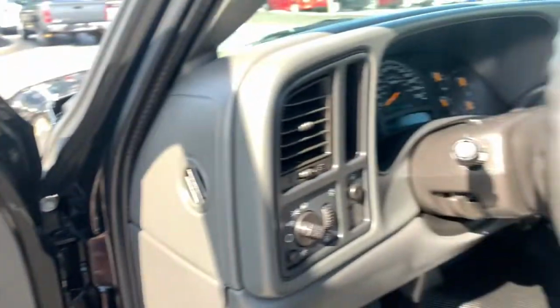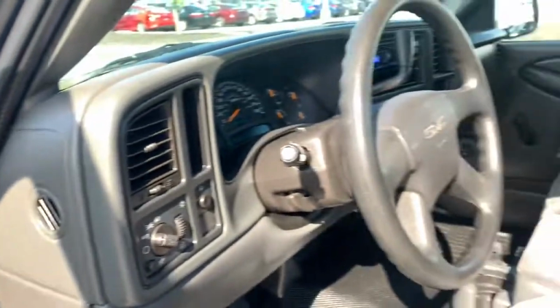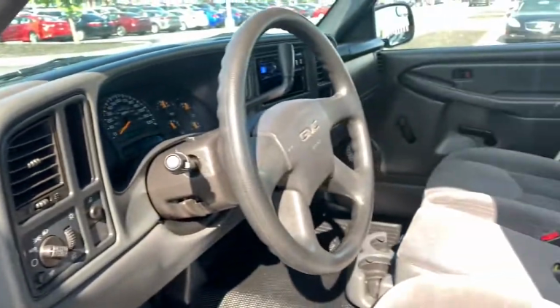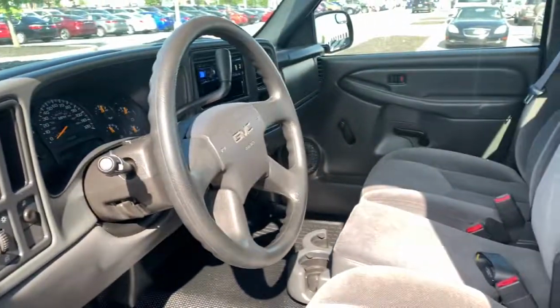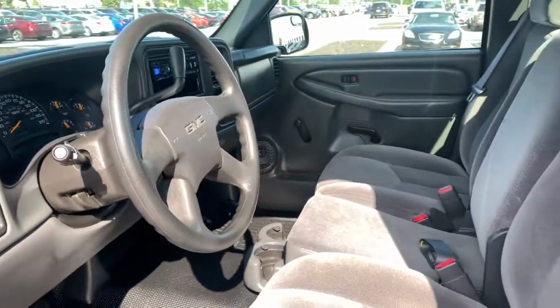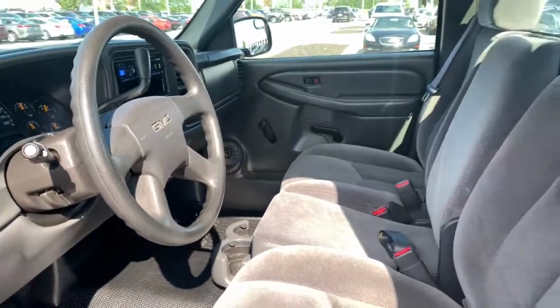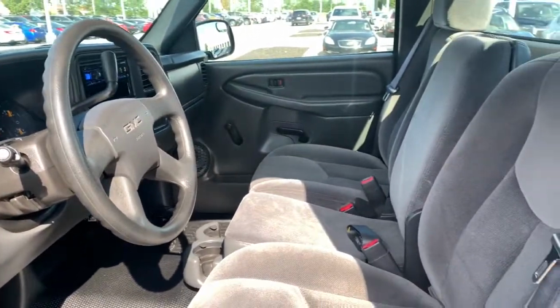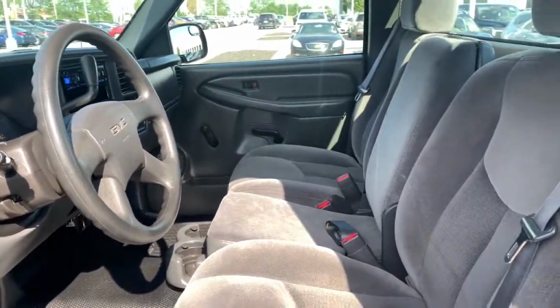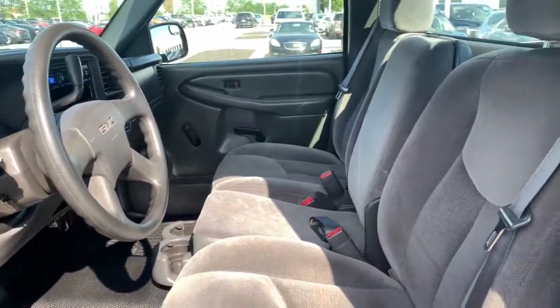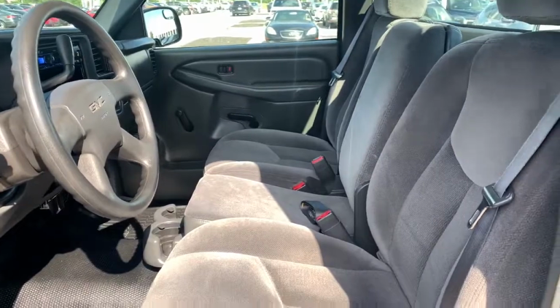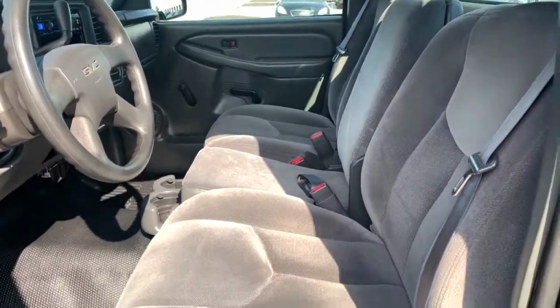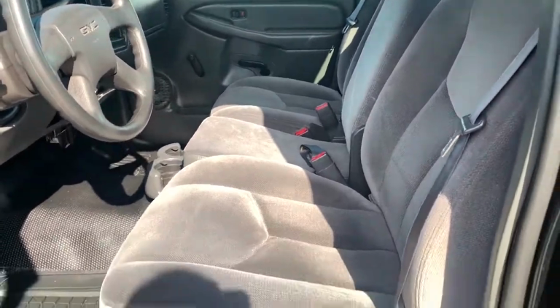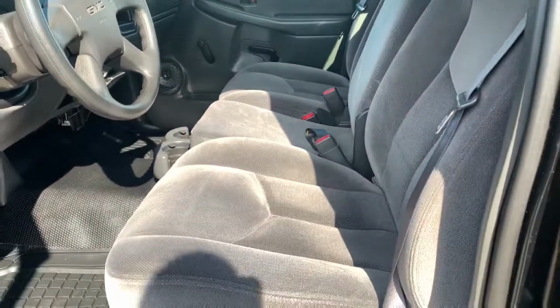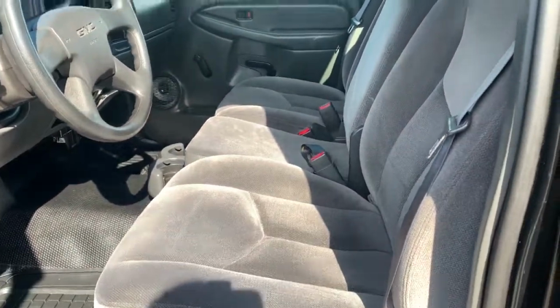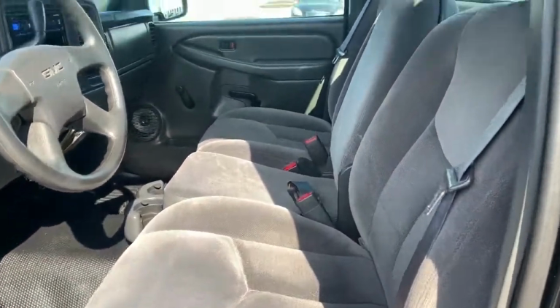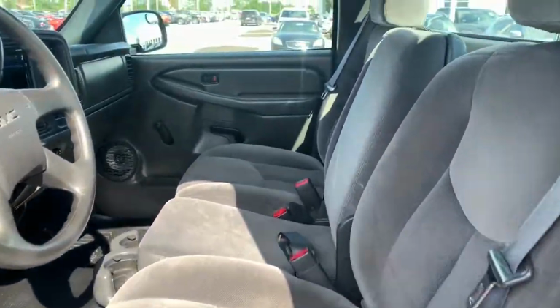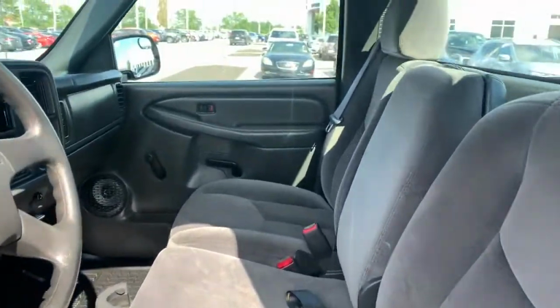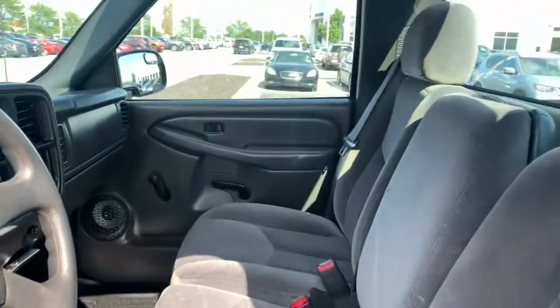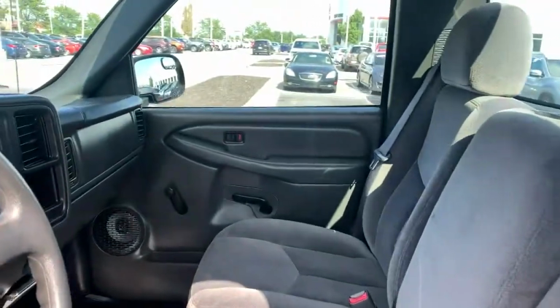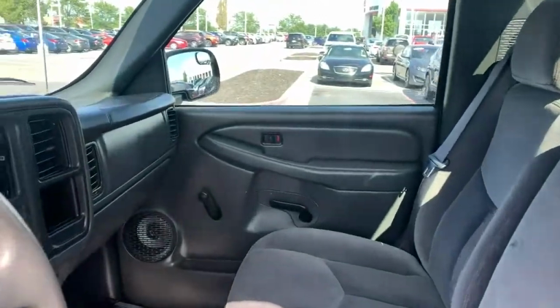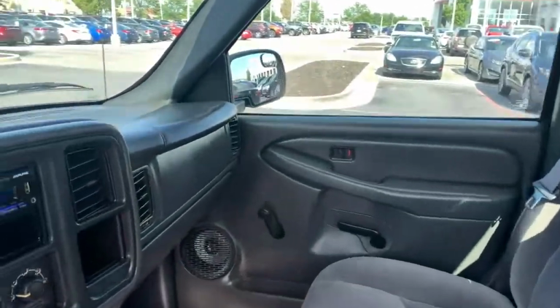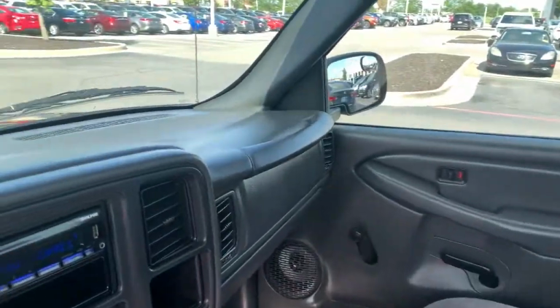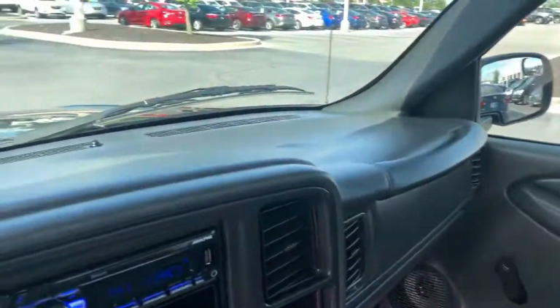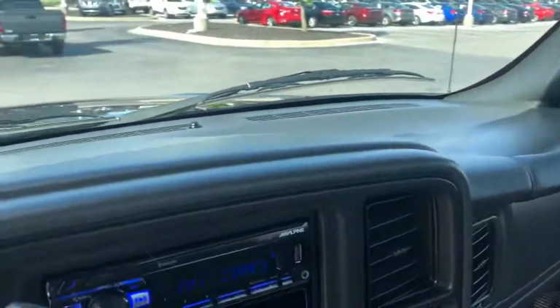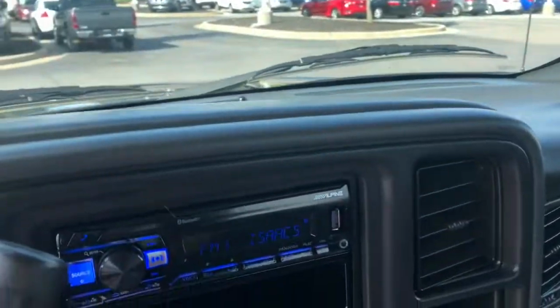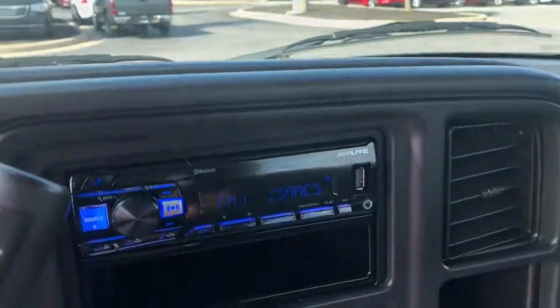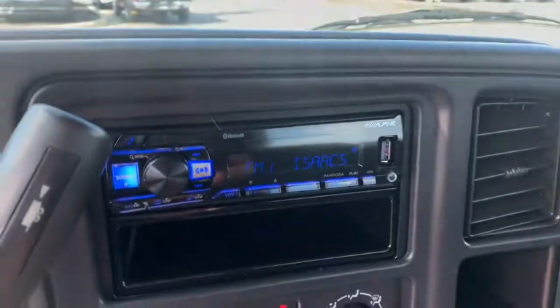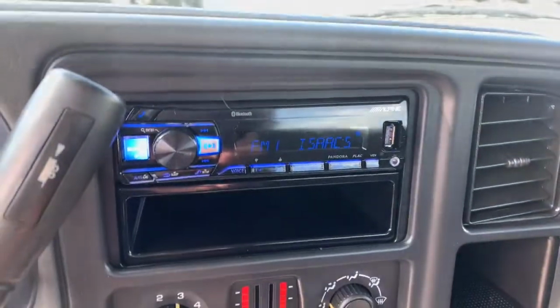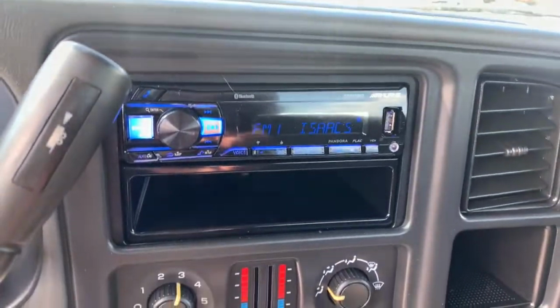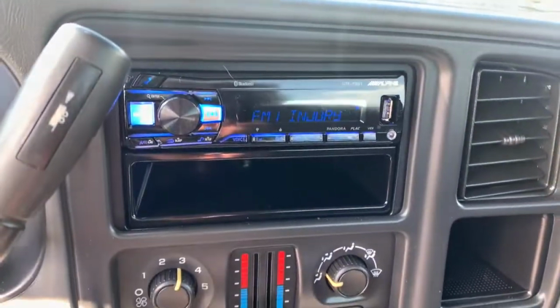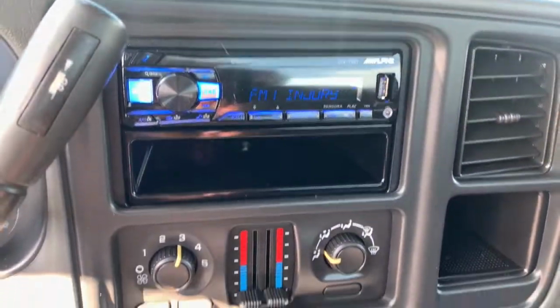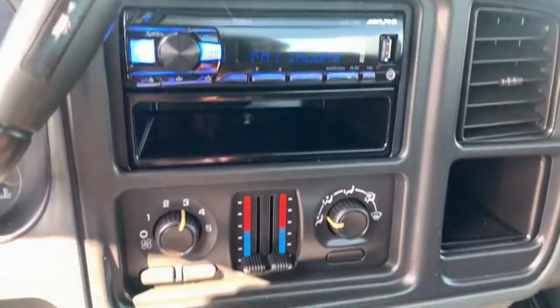These are just some of the great options this vehicle comes with: dual-zone AC, intermittent wipers, and power steering.